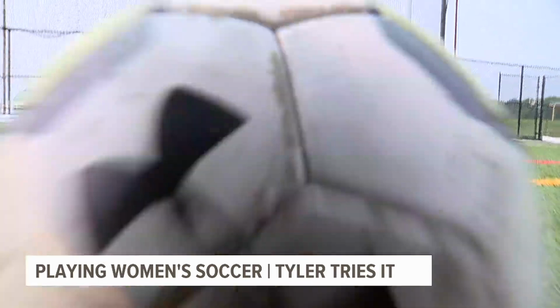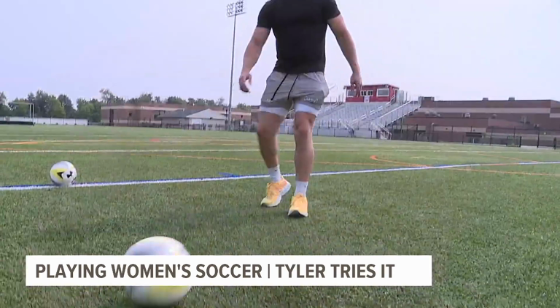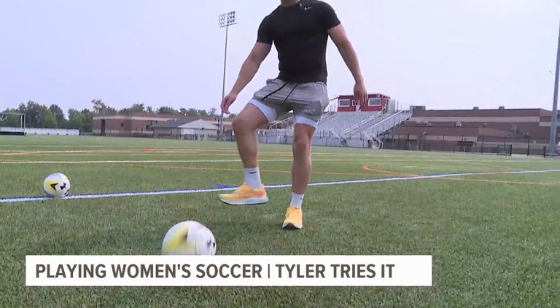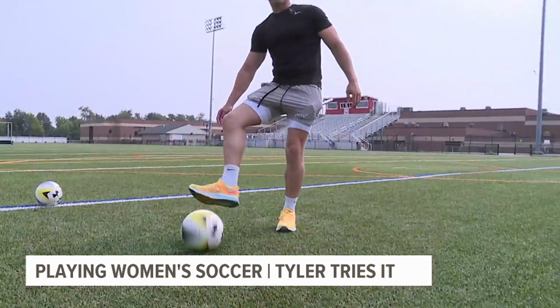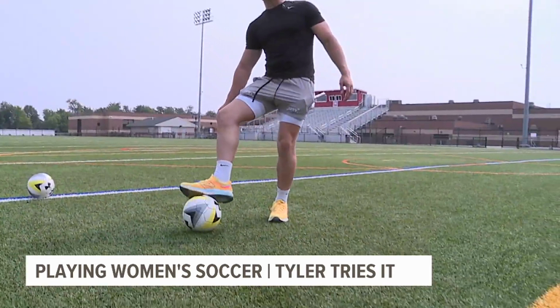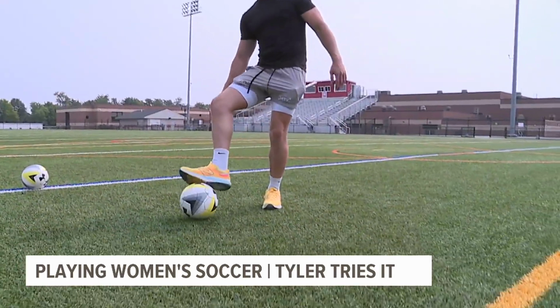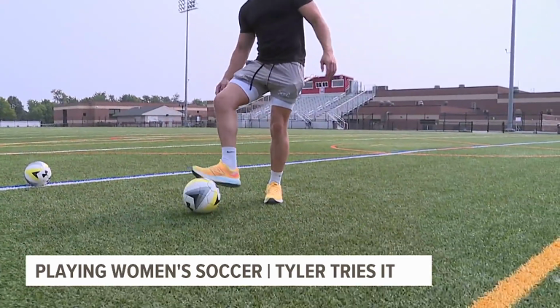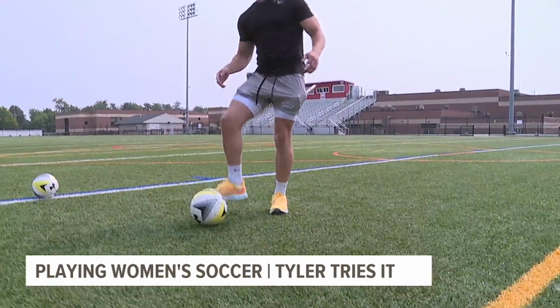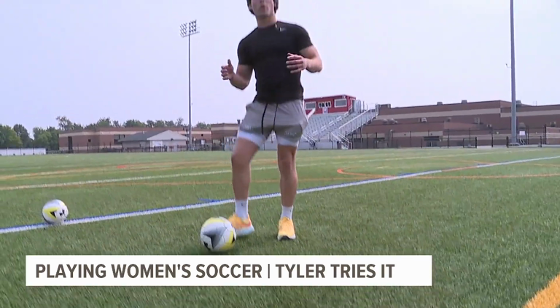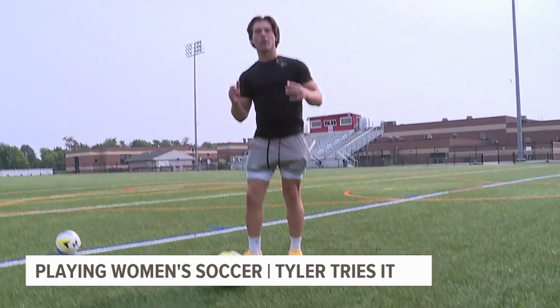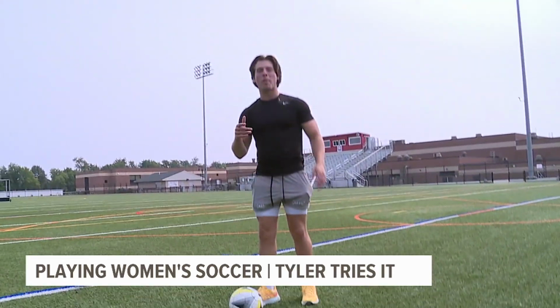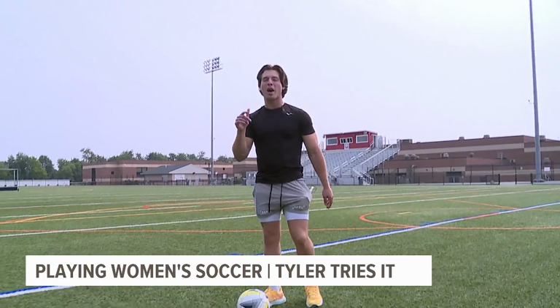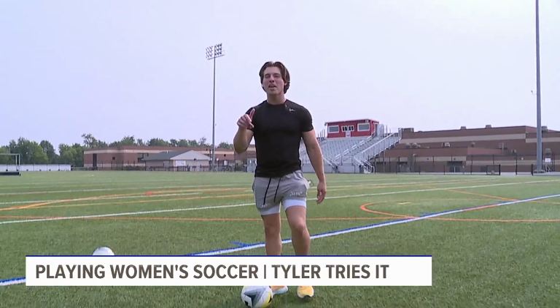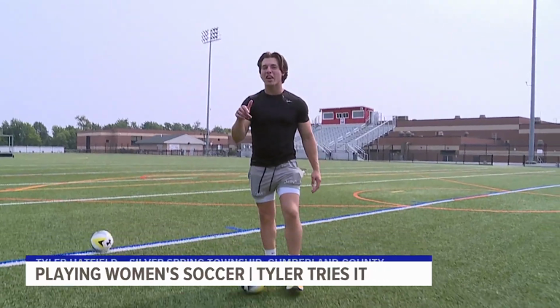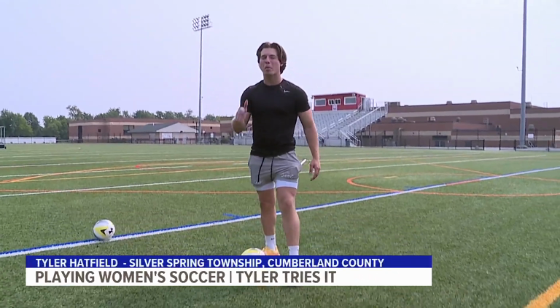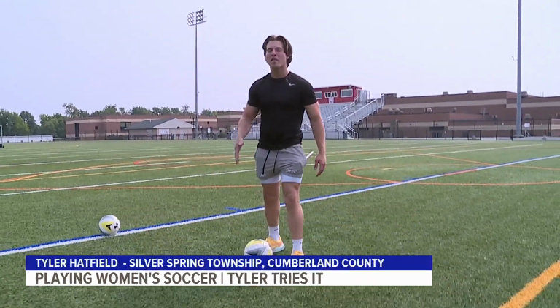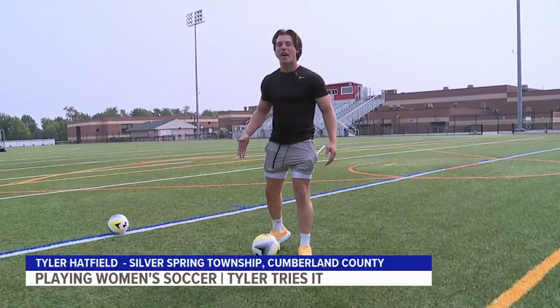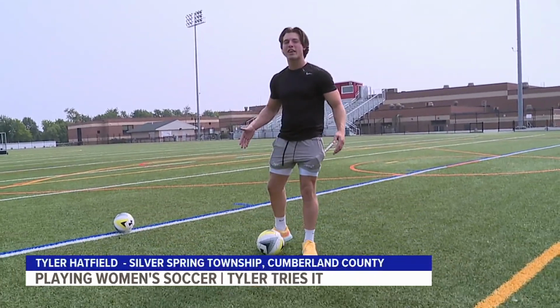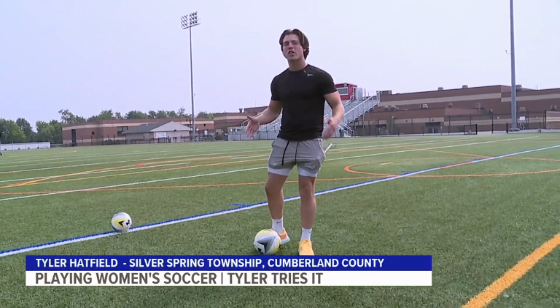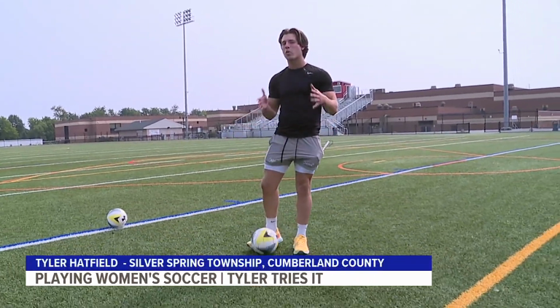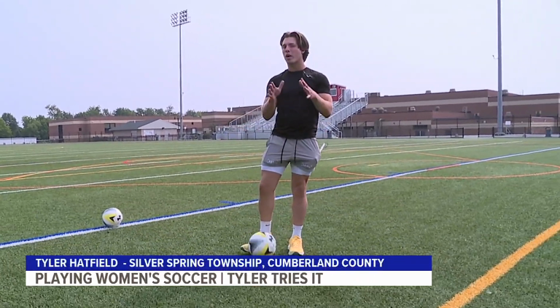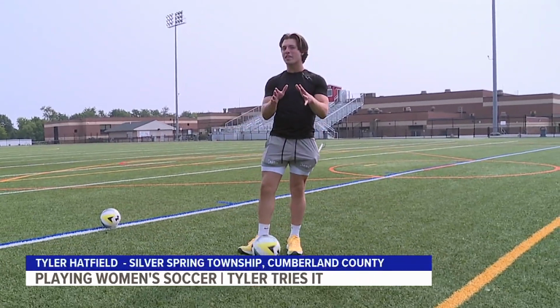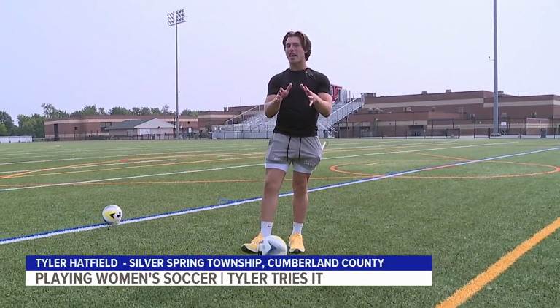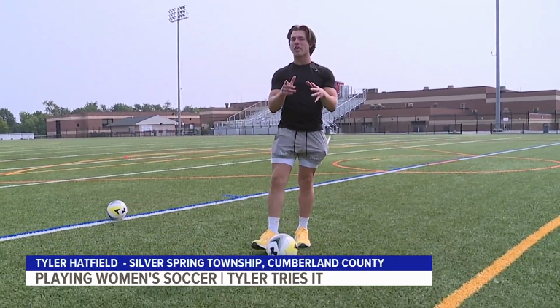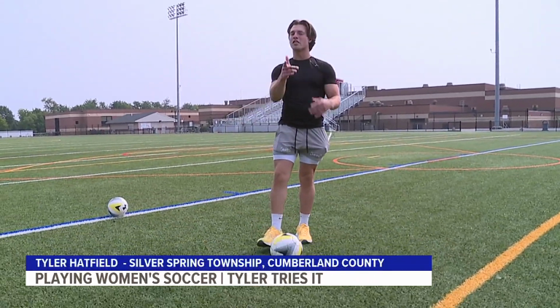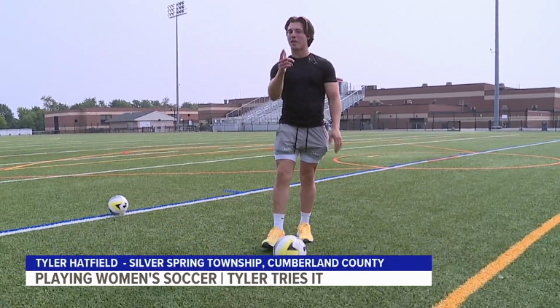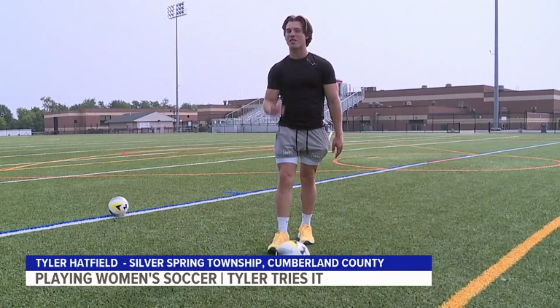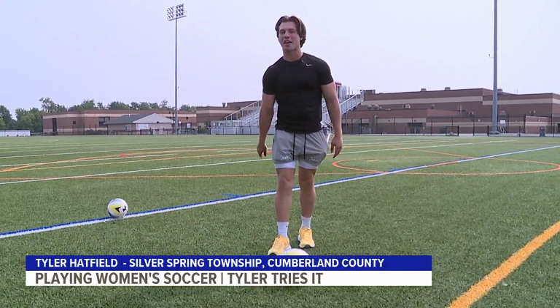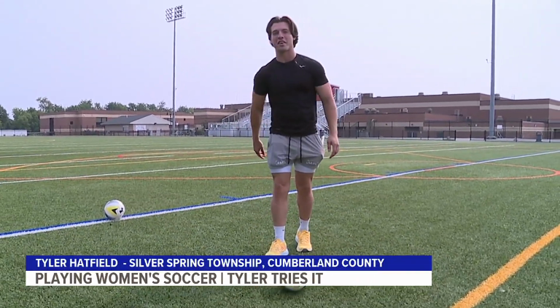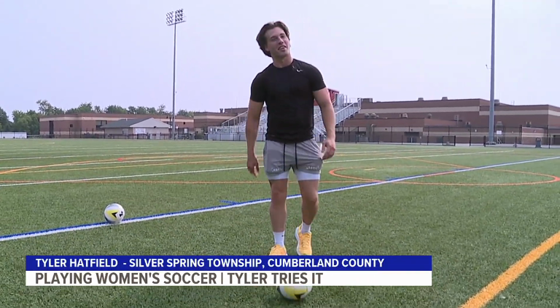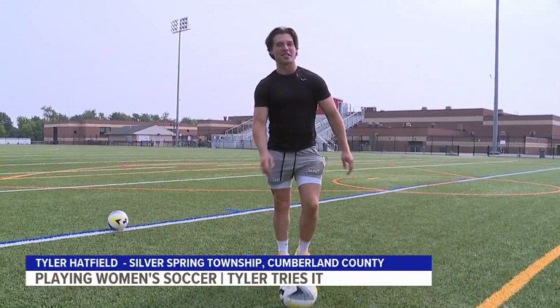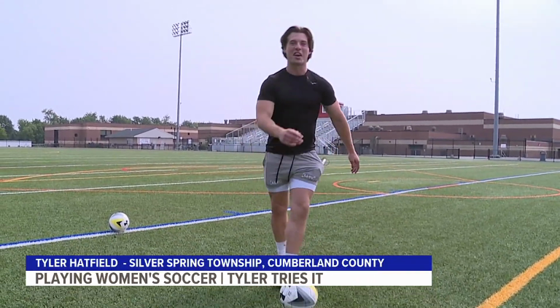In honor of the FIFA Women's World Cup, I'm here at Cumberland Valley to learn what it takes to play soccer. Let's go.